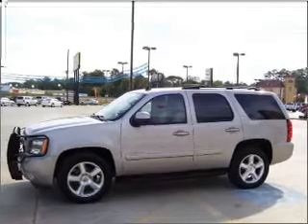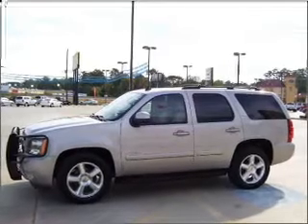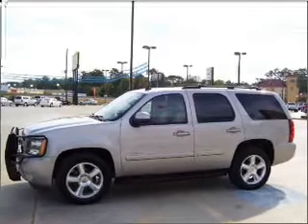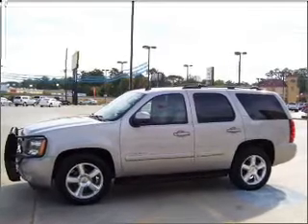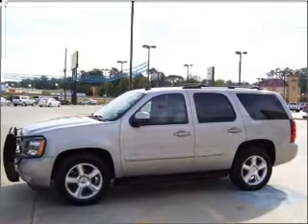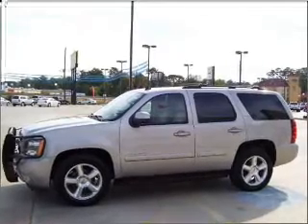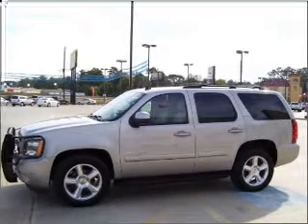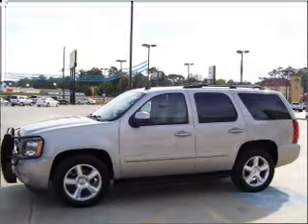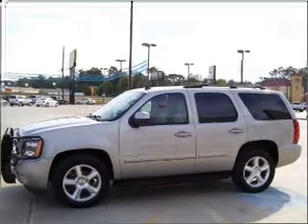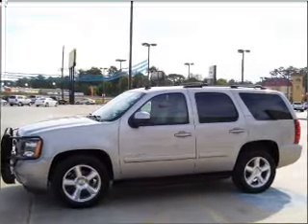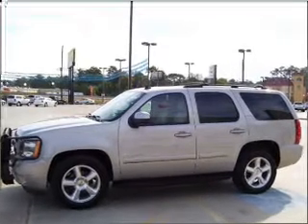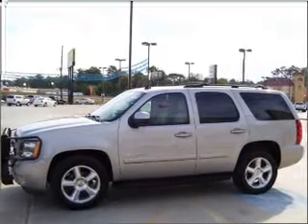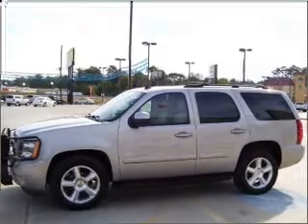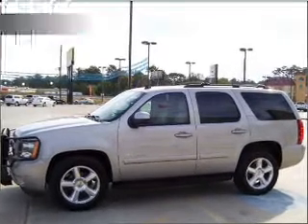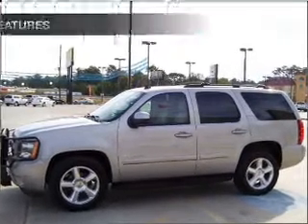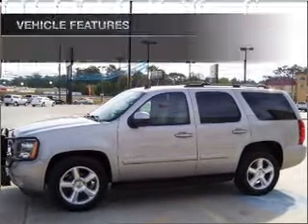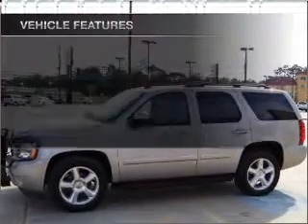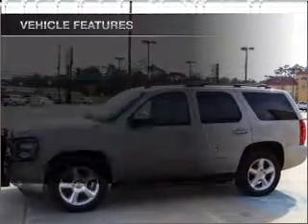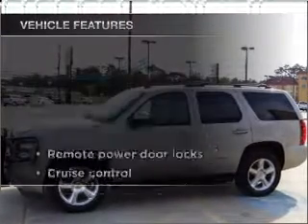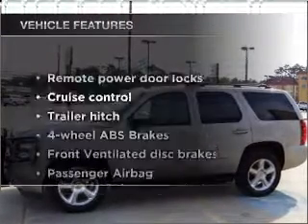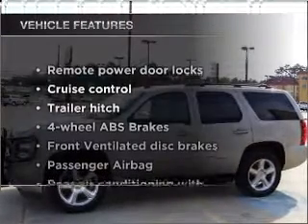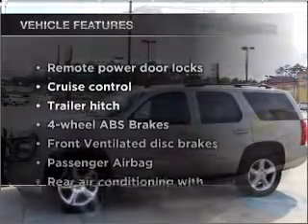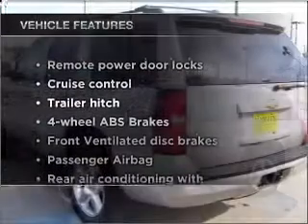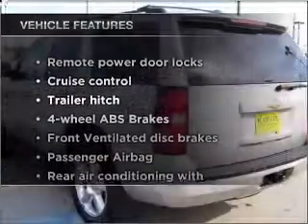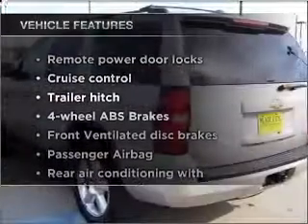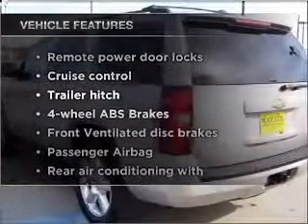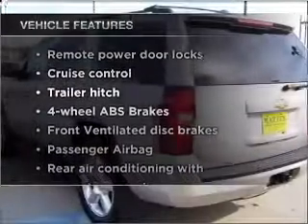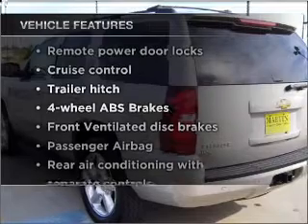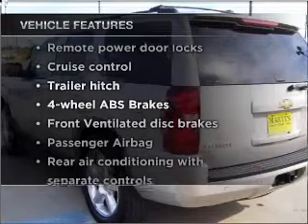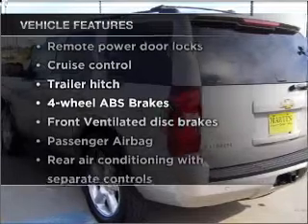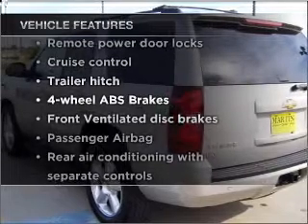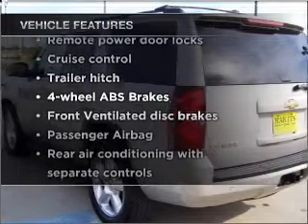Enjoy the comfort of dual temperature controls. Plus, enjoy these notable features that are included in this vehicle.